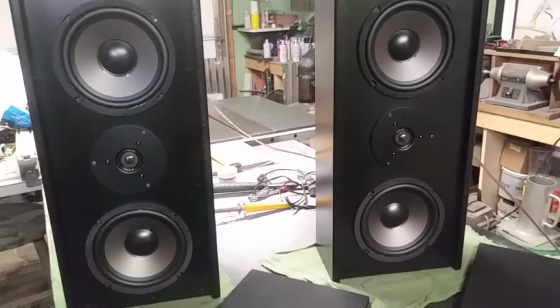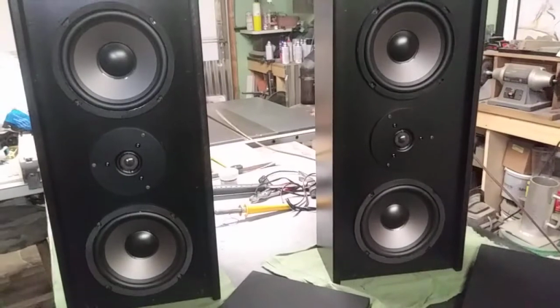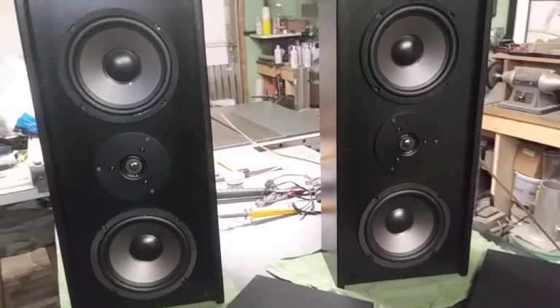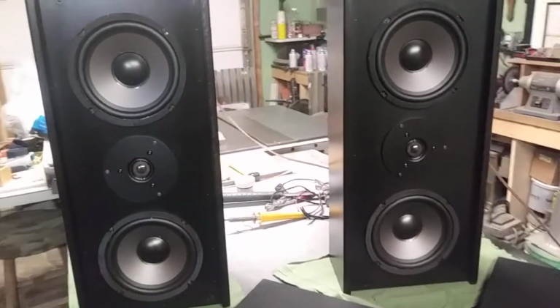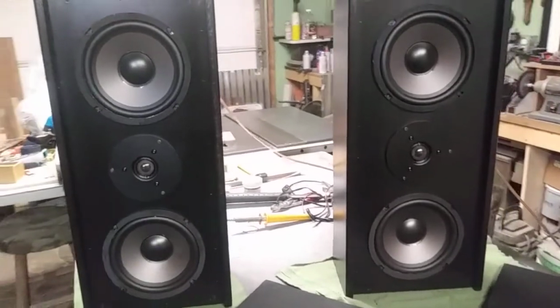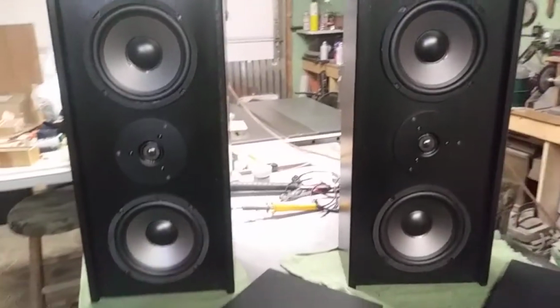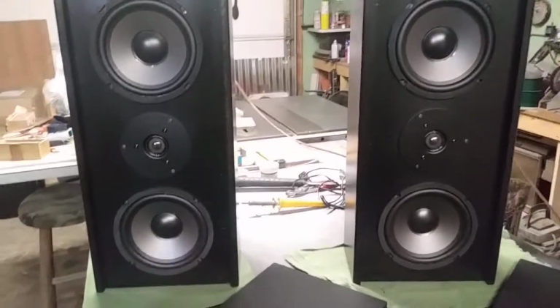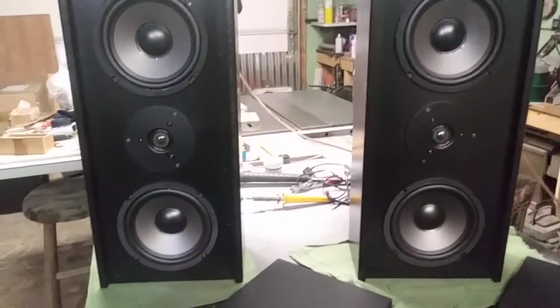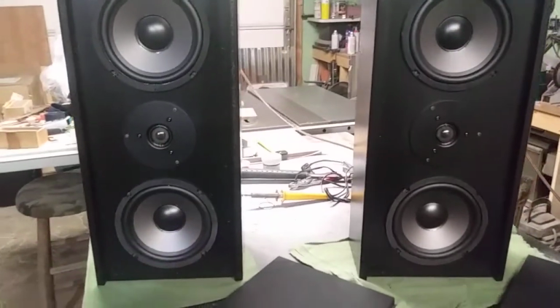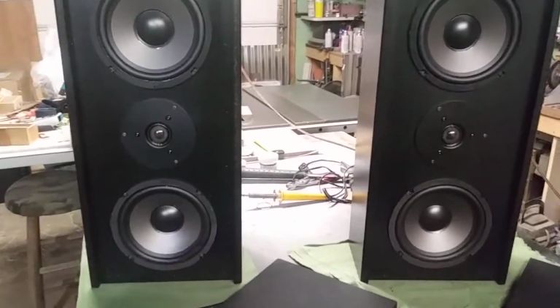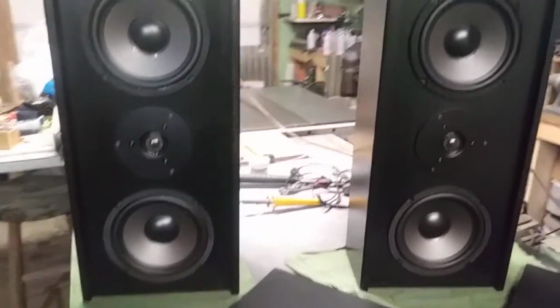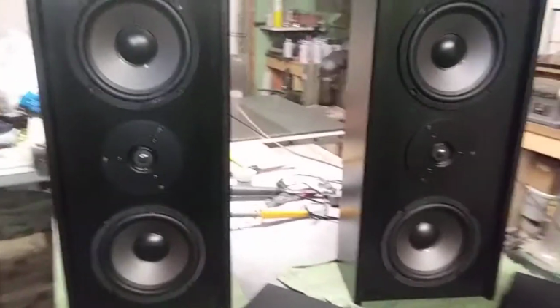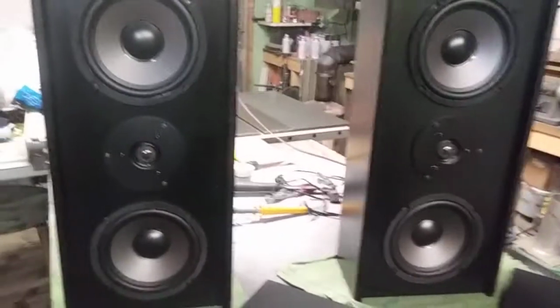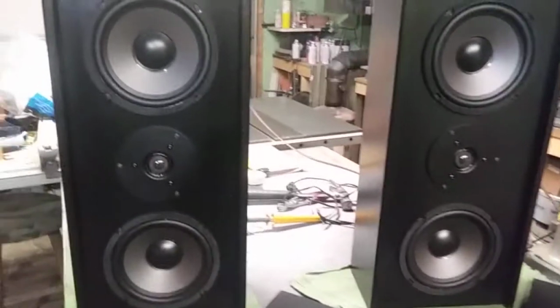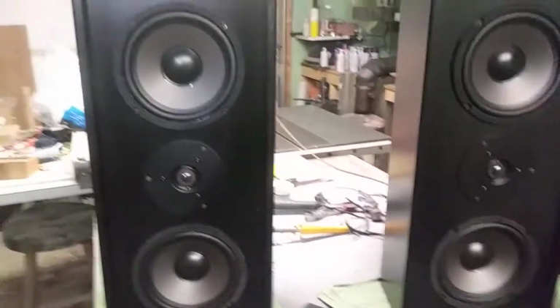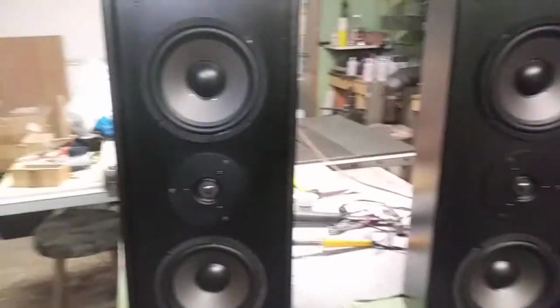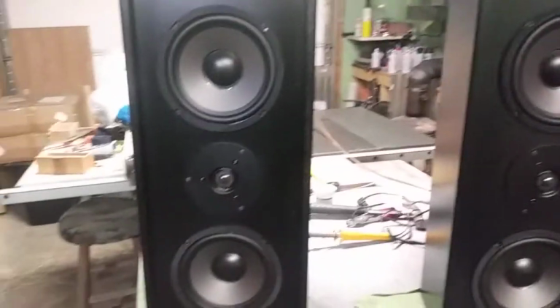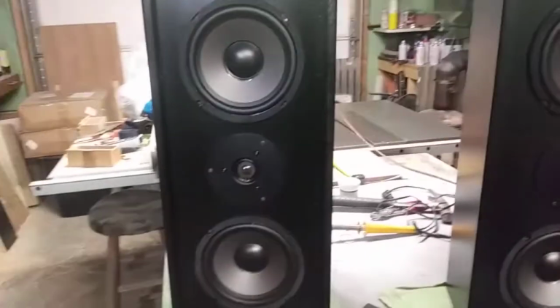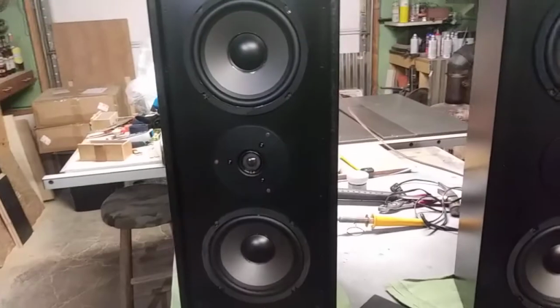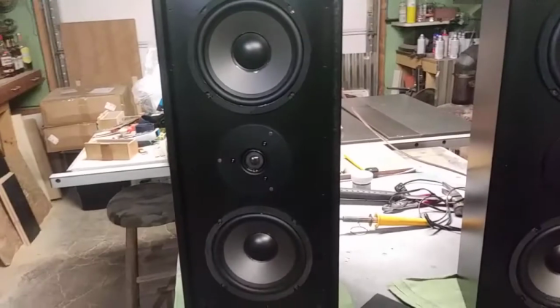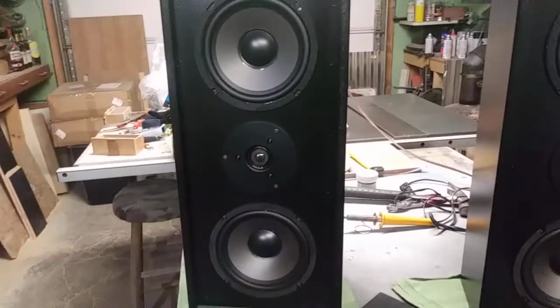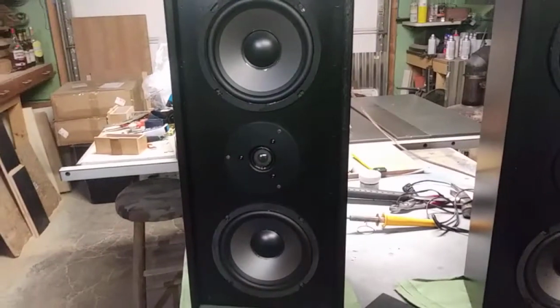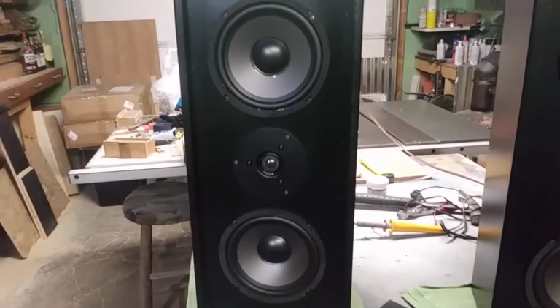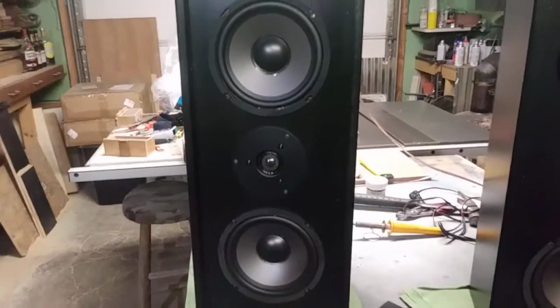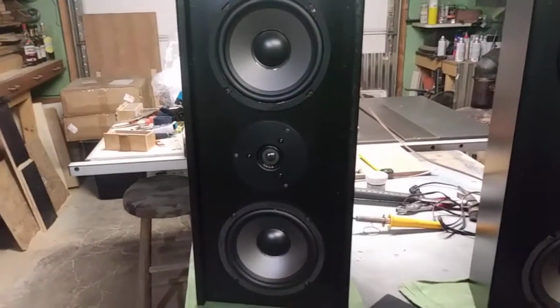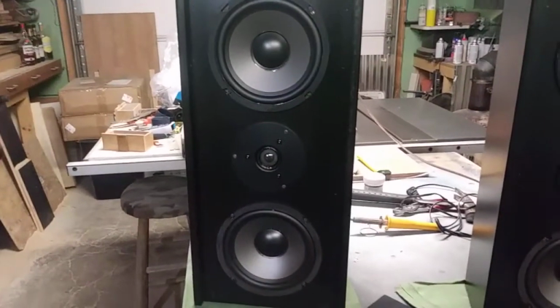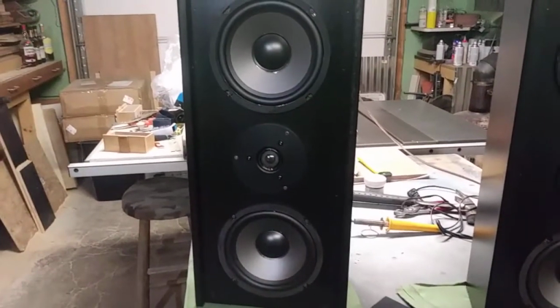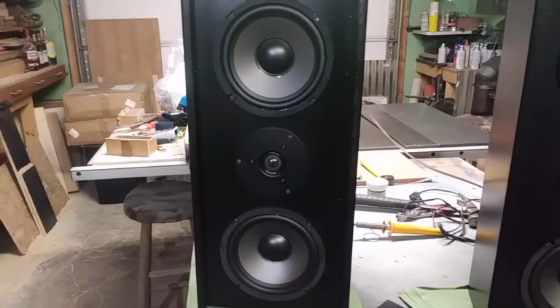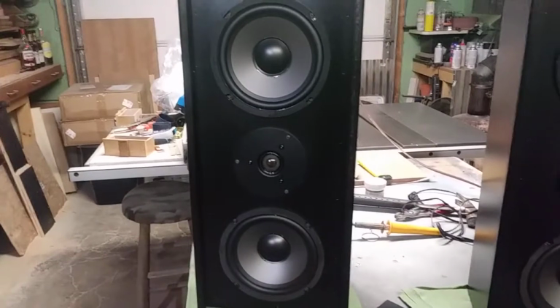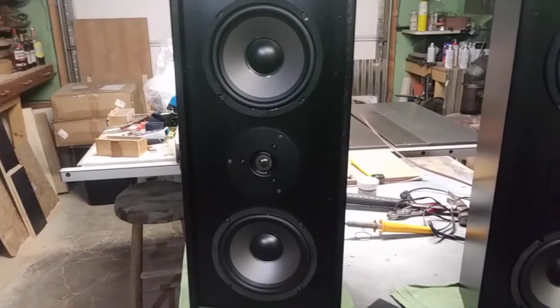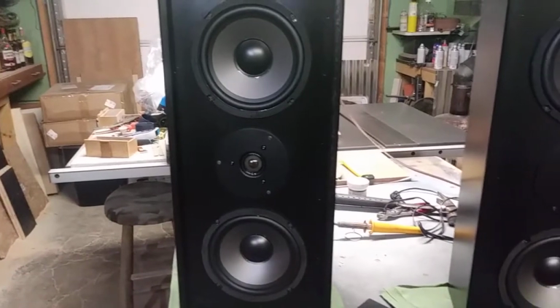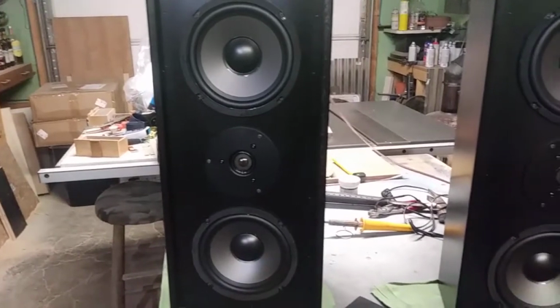And I can honestly say guys, I've impressed myself here. These things sound fantastic.